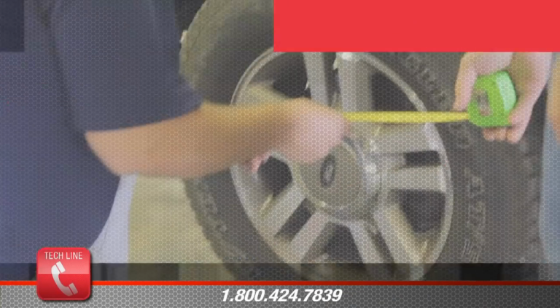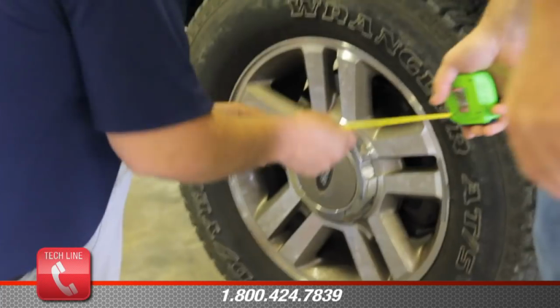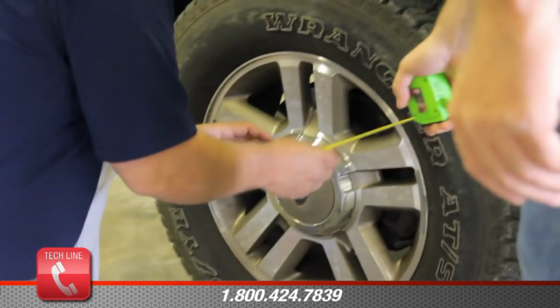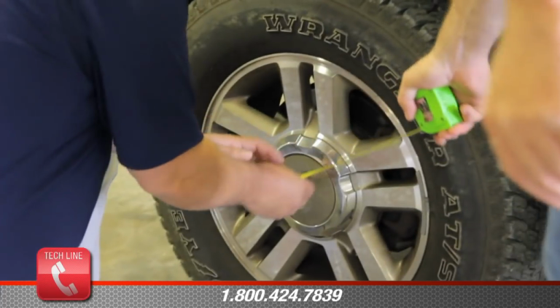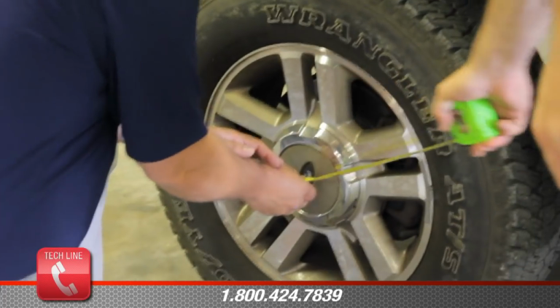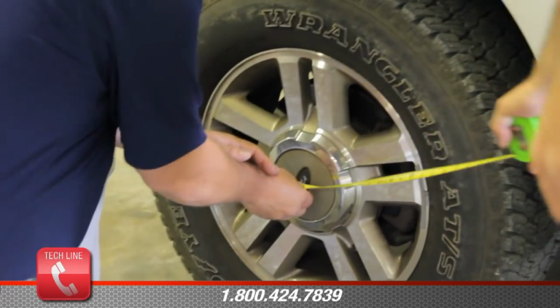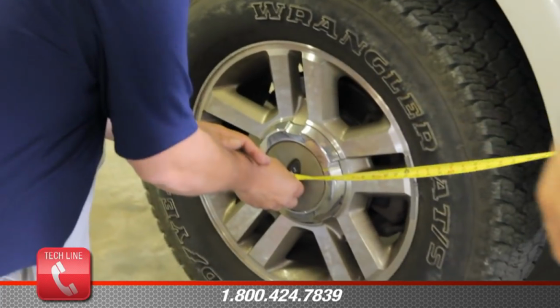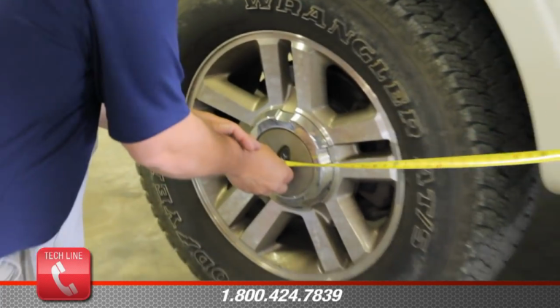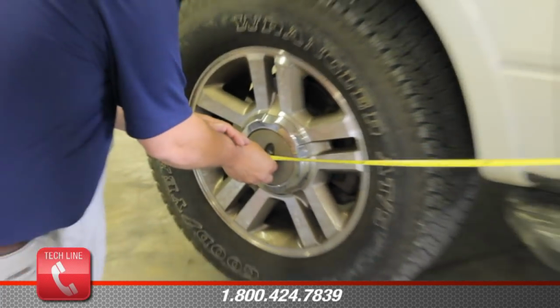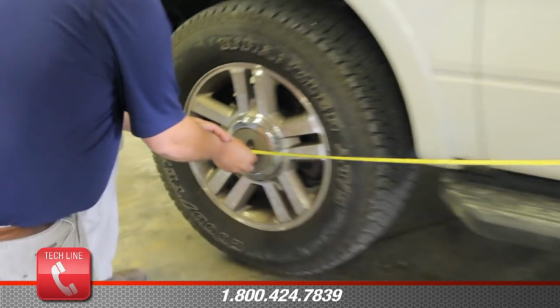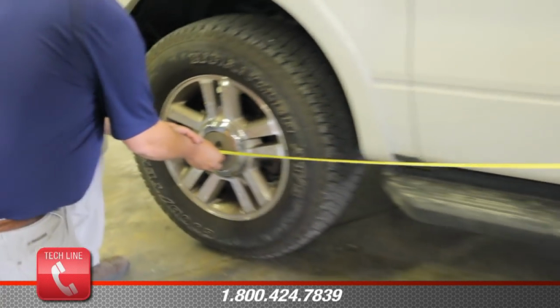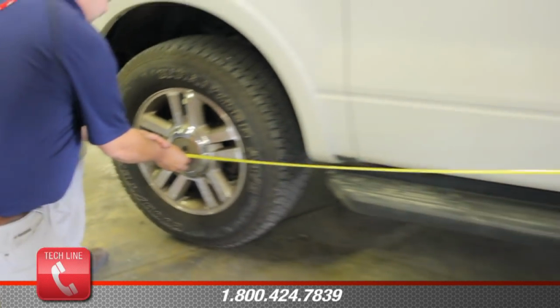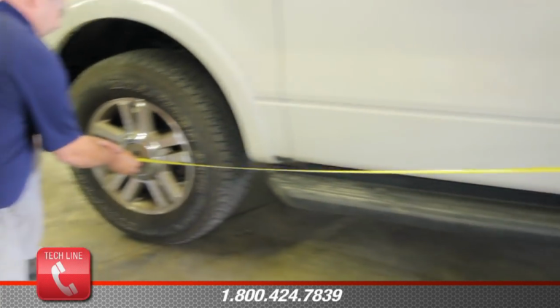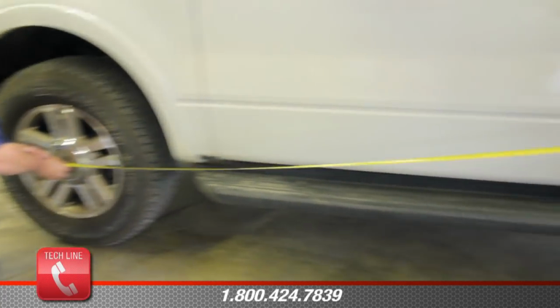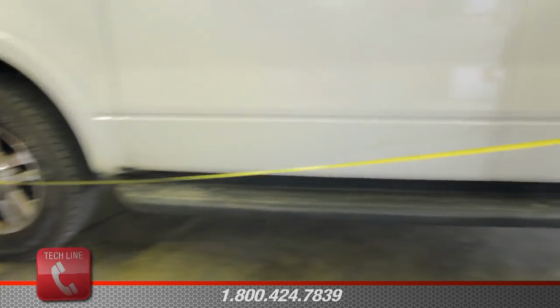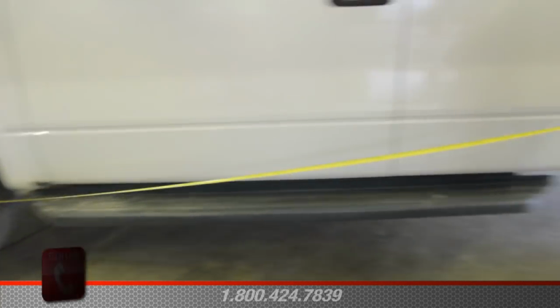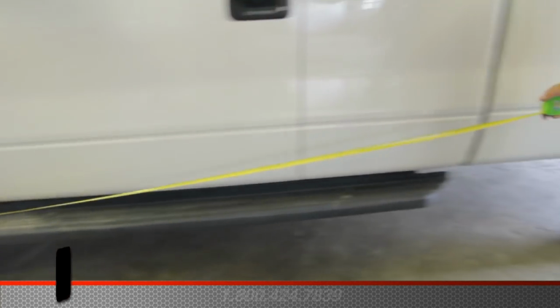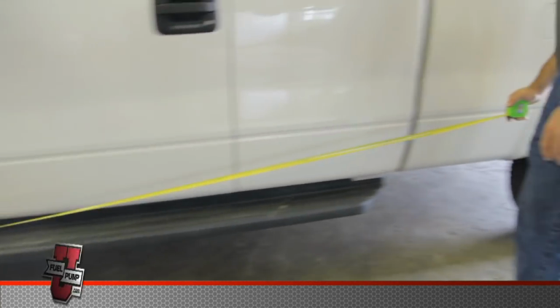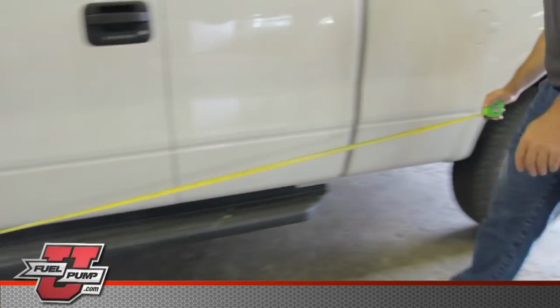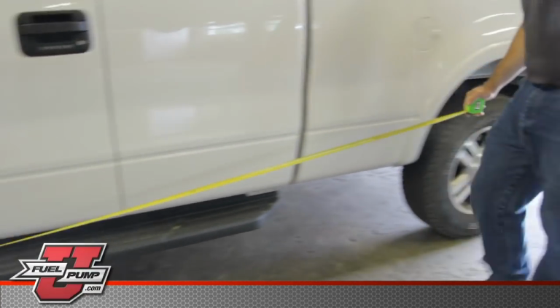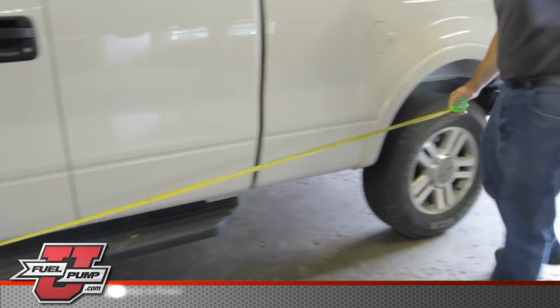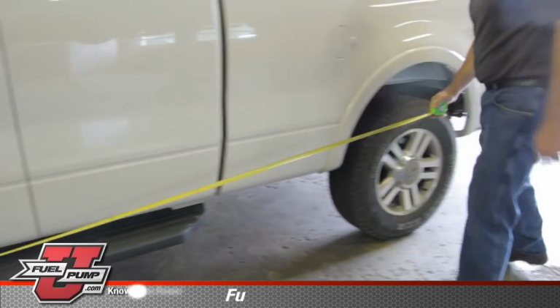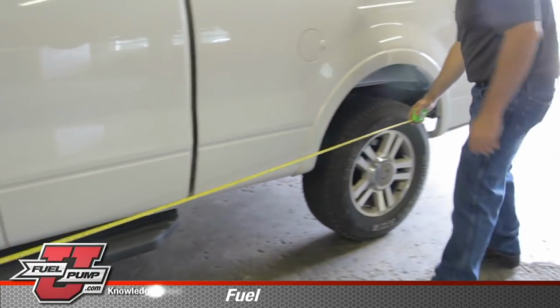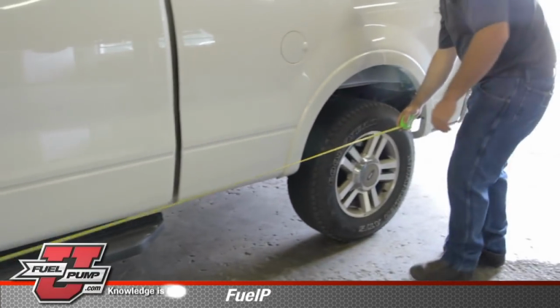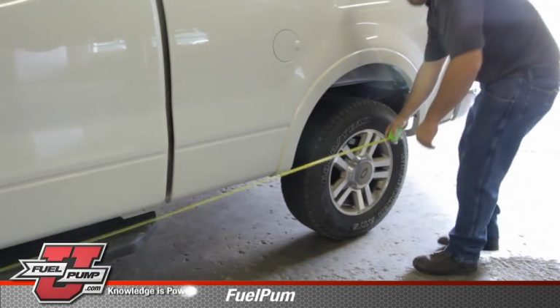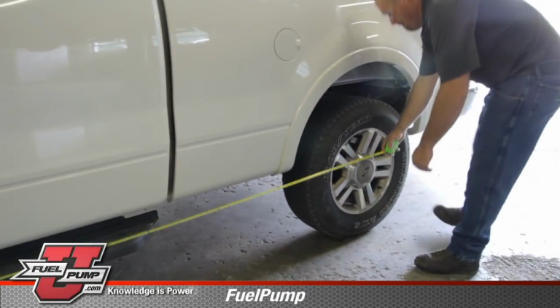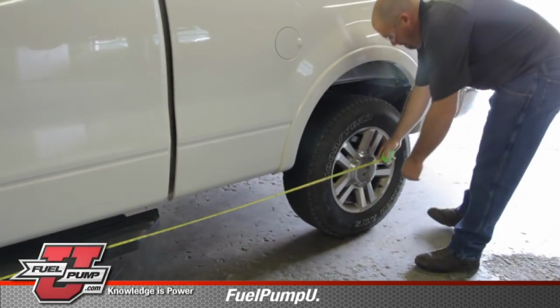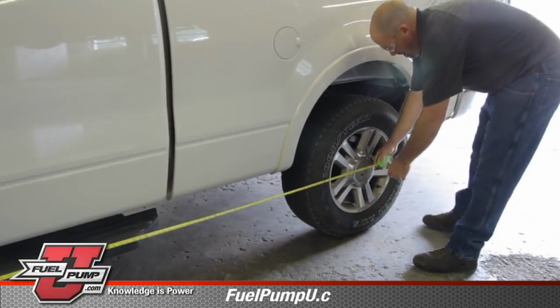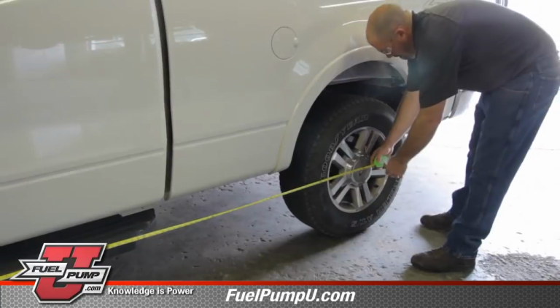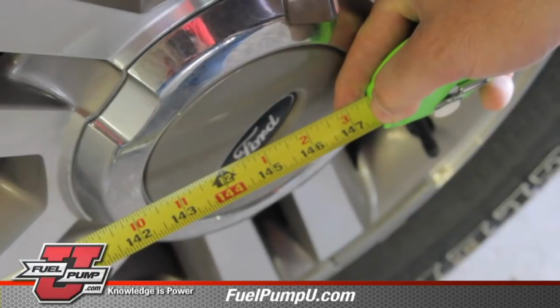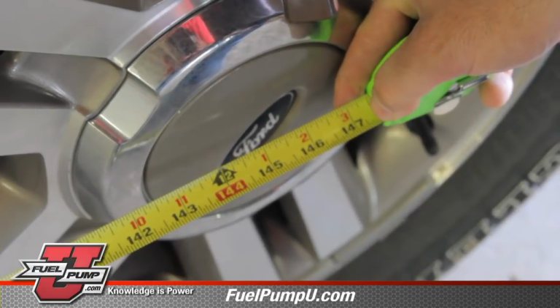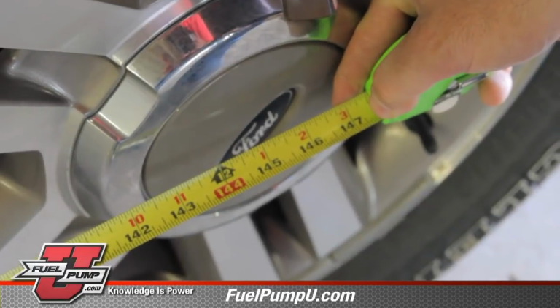When measuring wheelbase, be sure that the front wheels are pointed straight, and we'll measure from center to center.